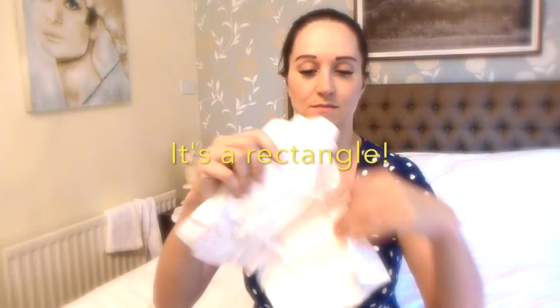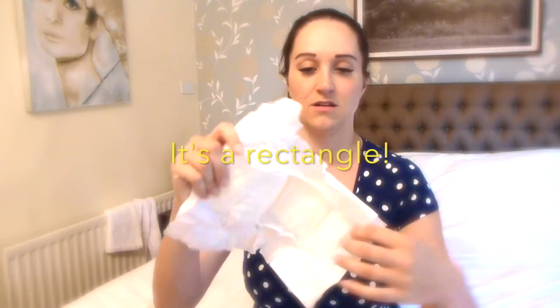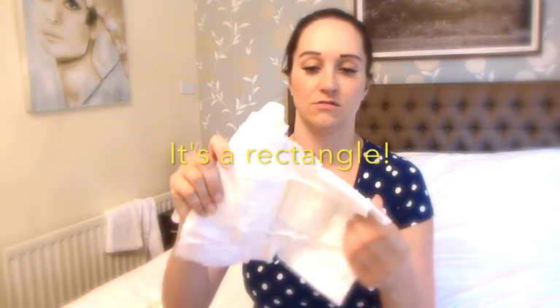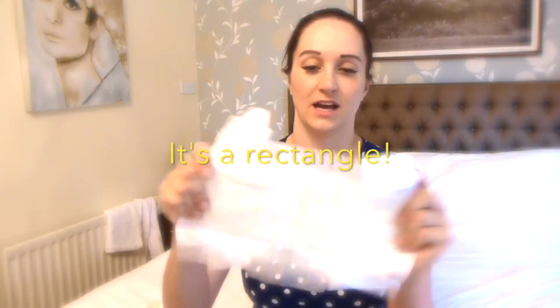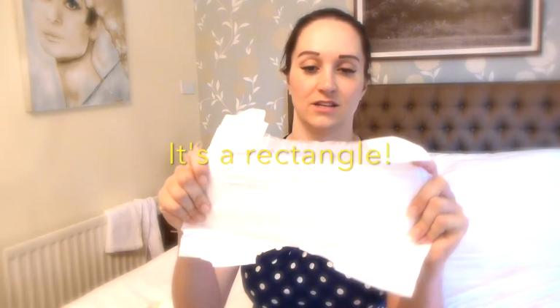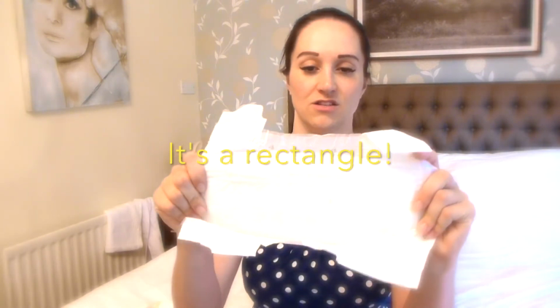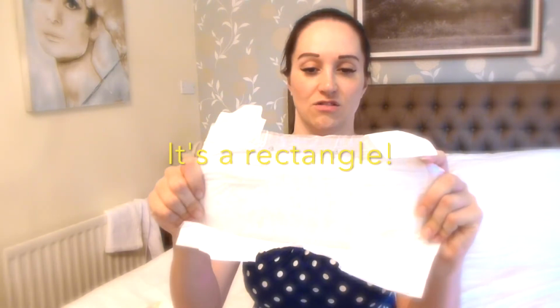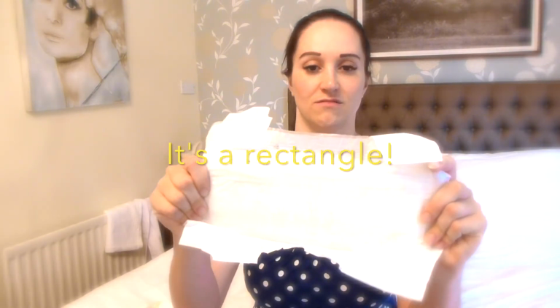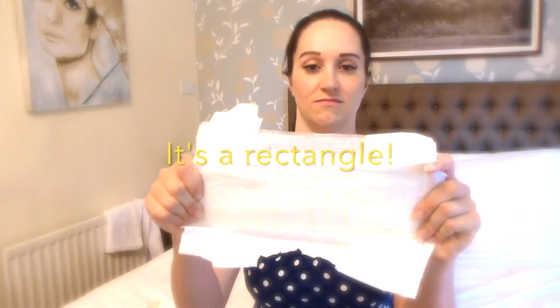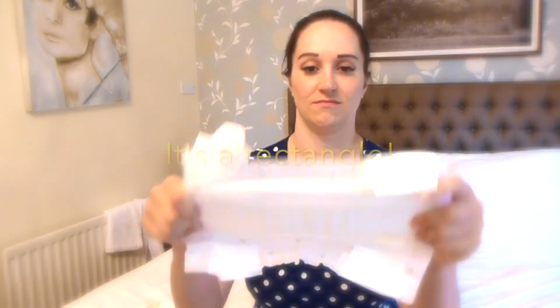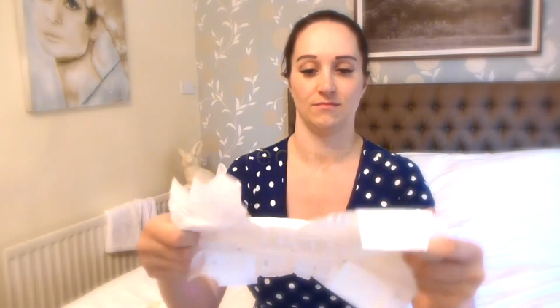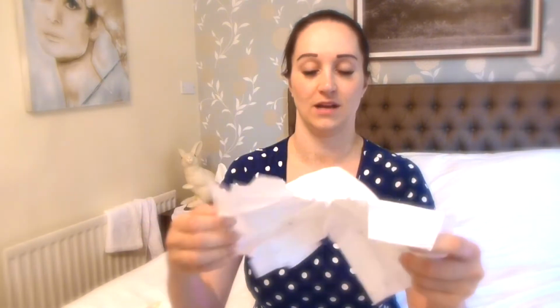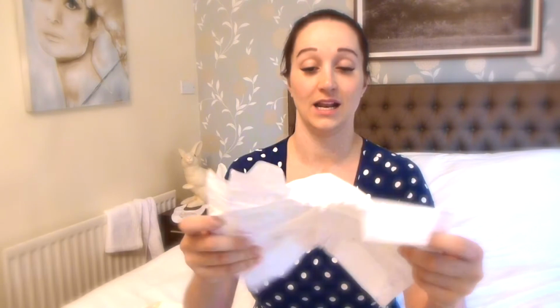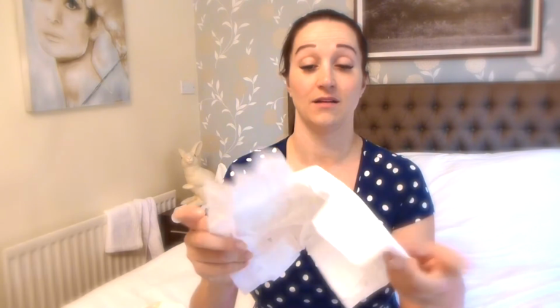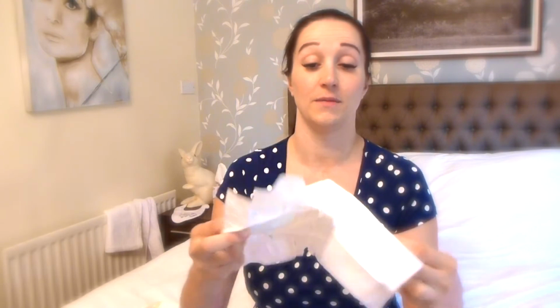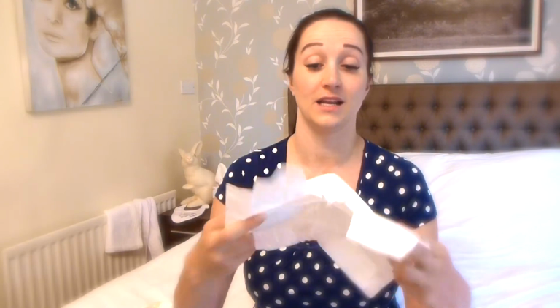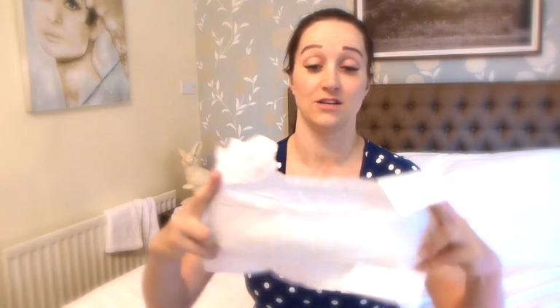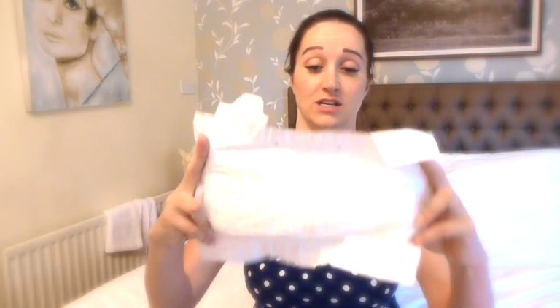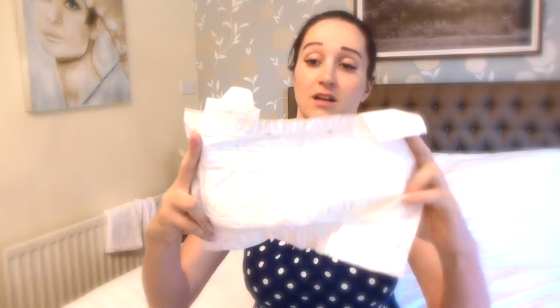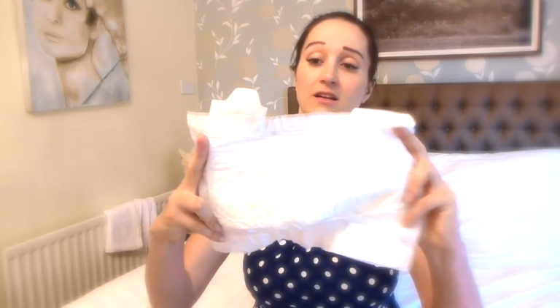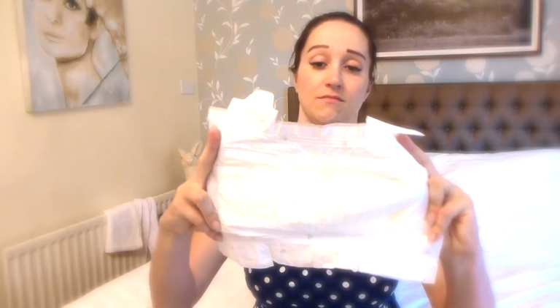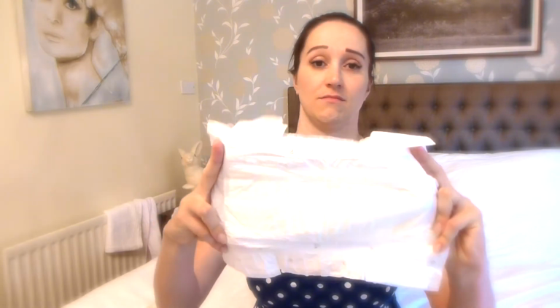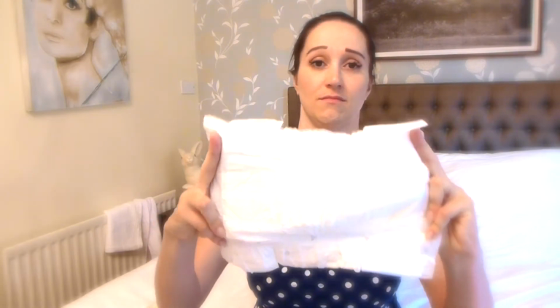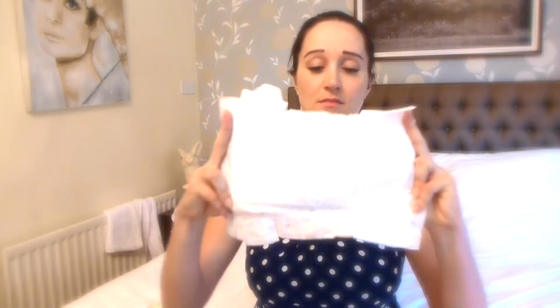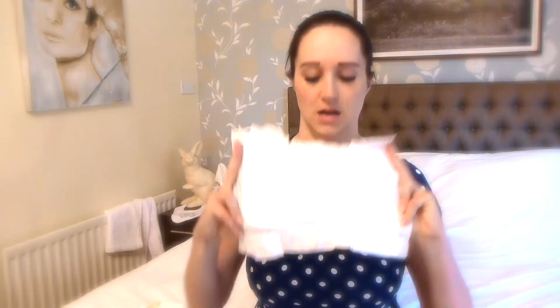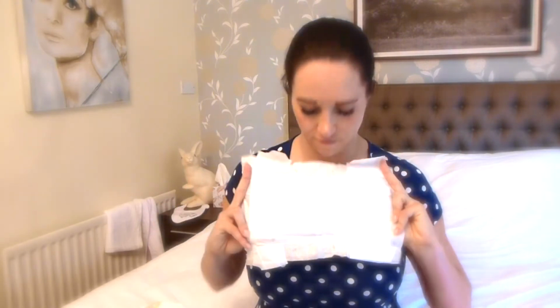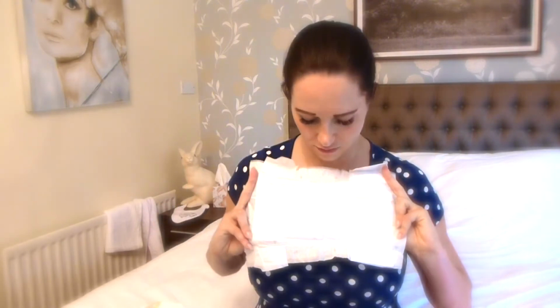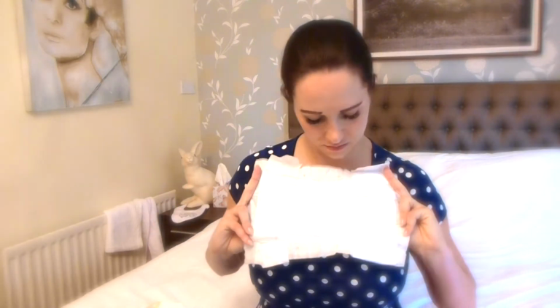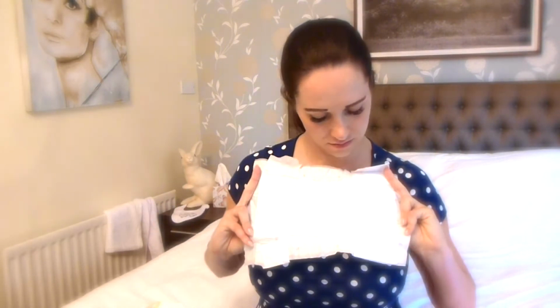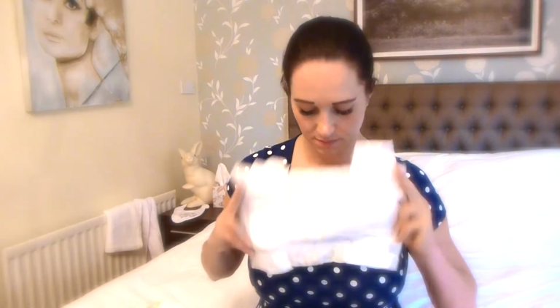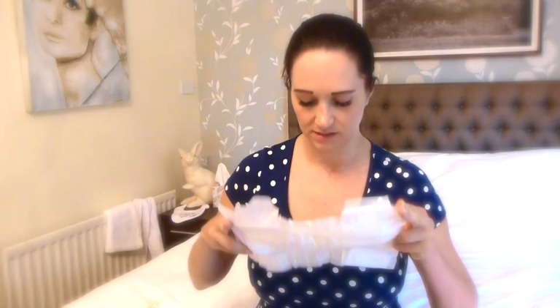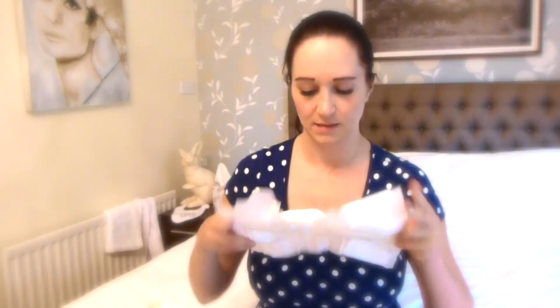I mean you hold it out - it literally is like an A4 piece of paper. They're very square.